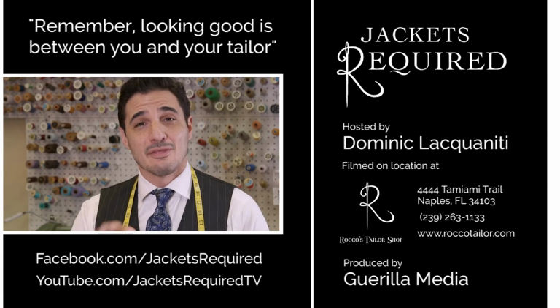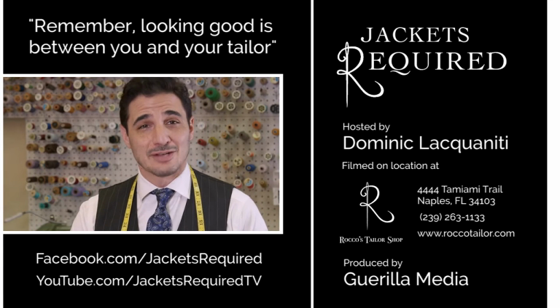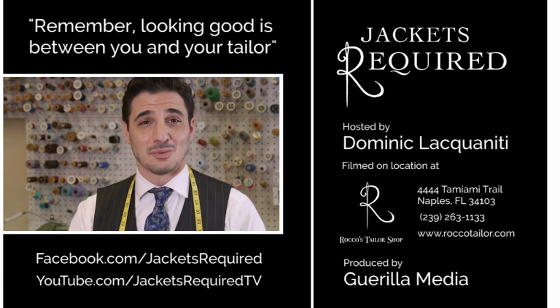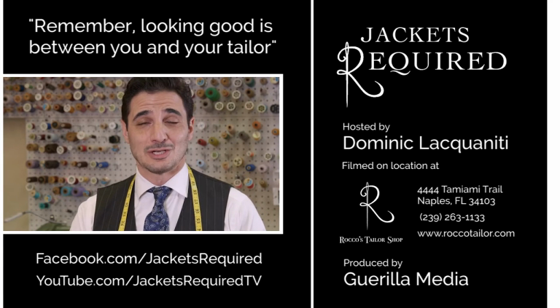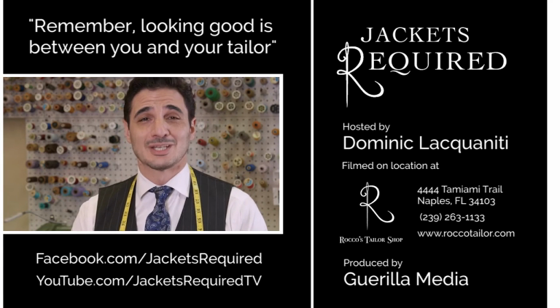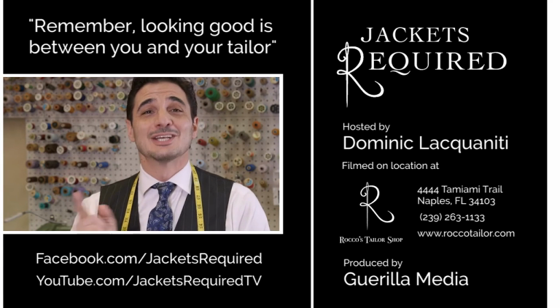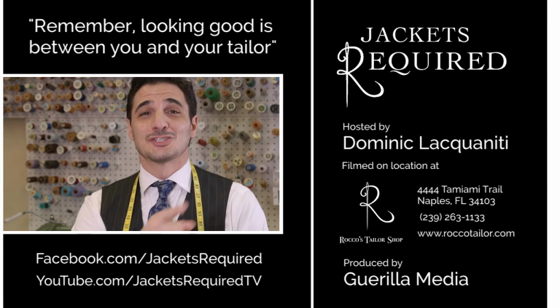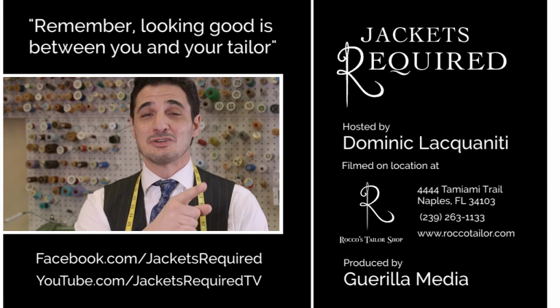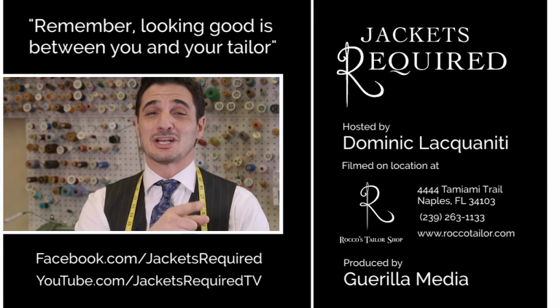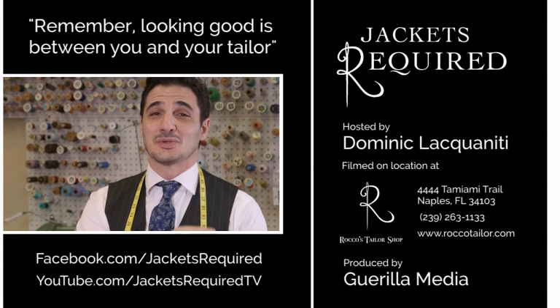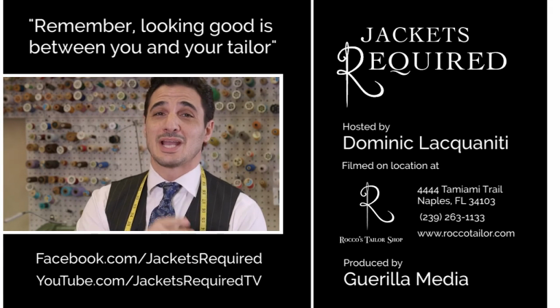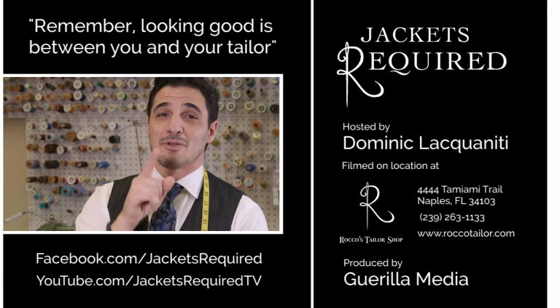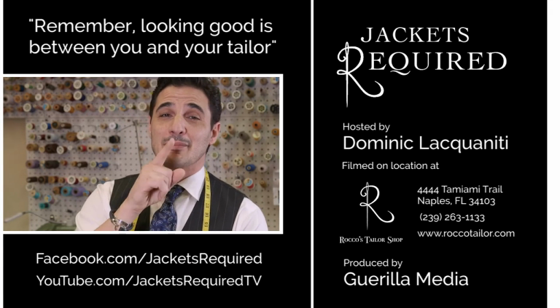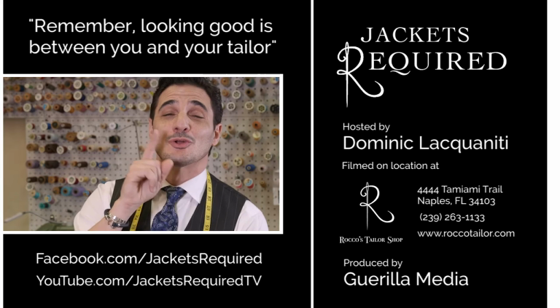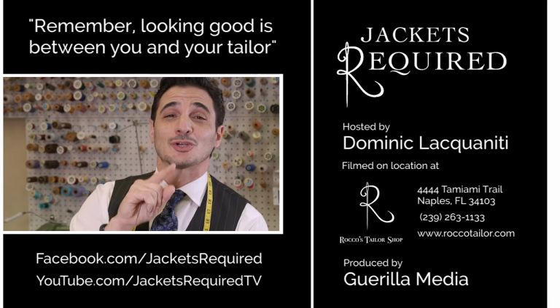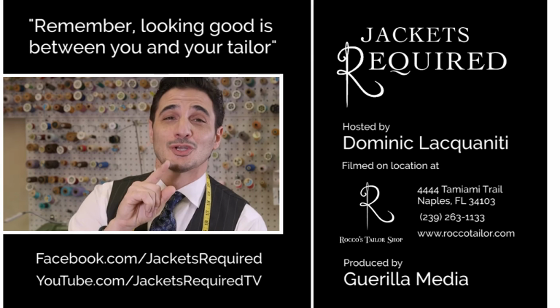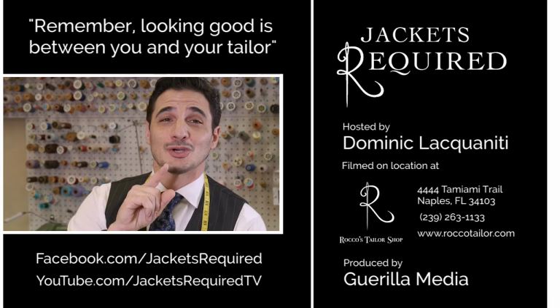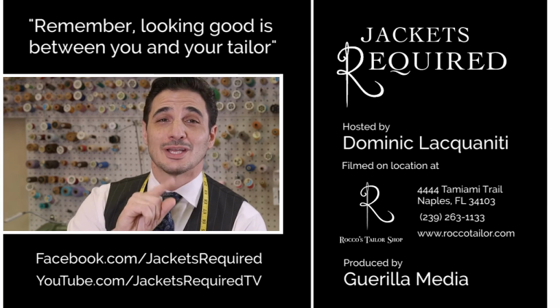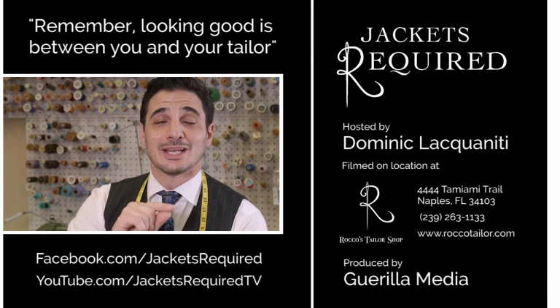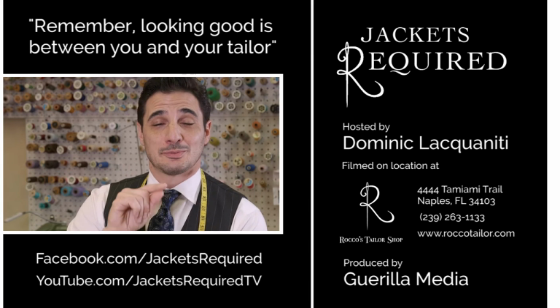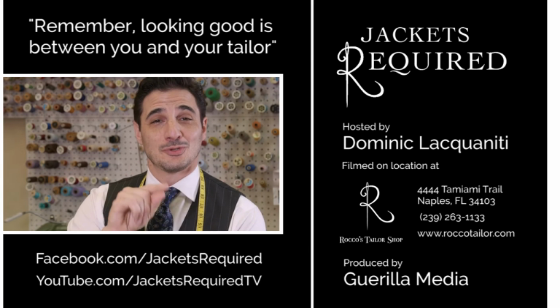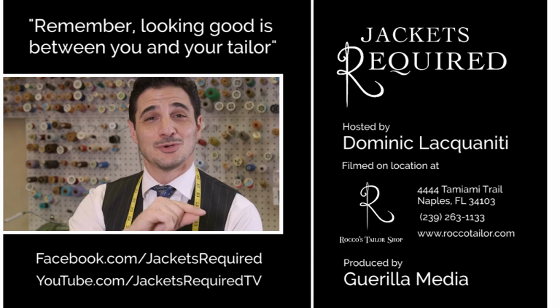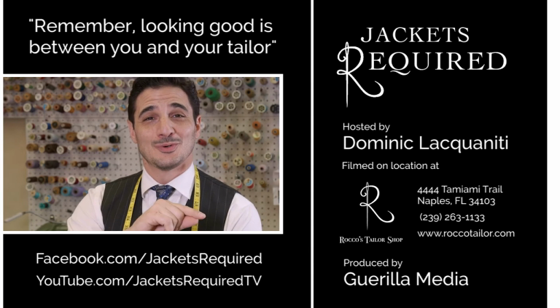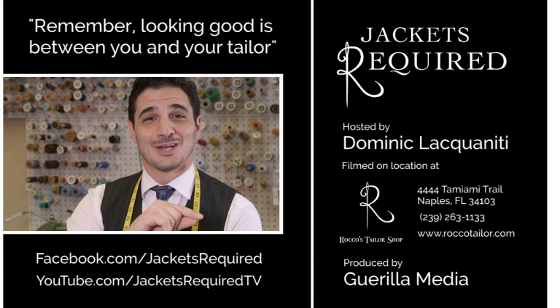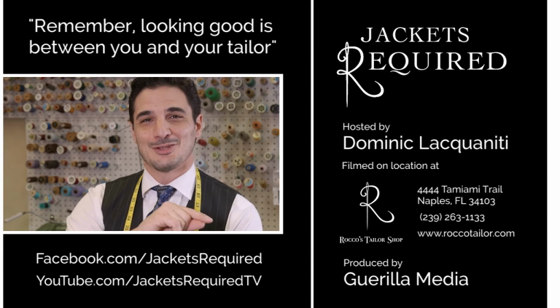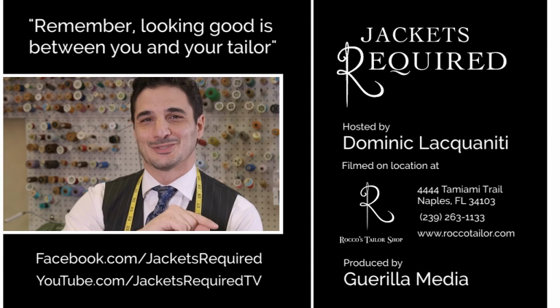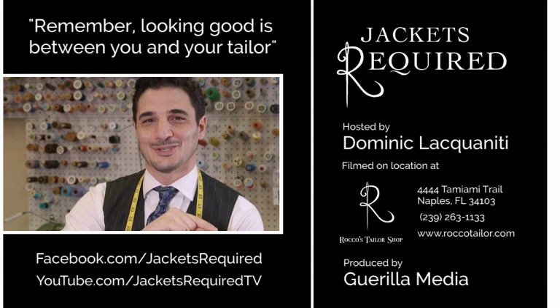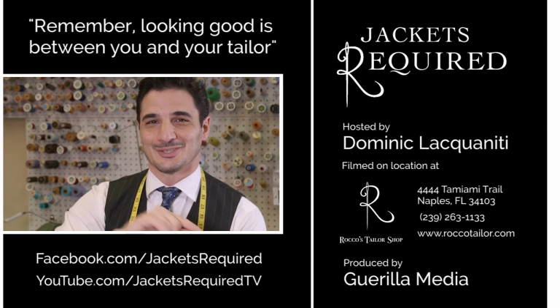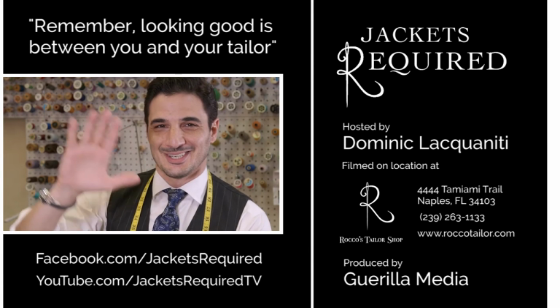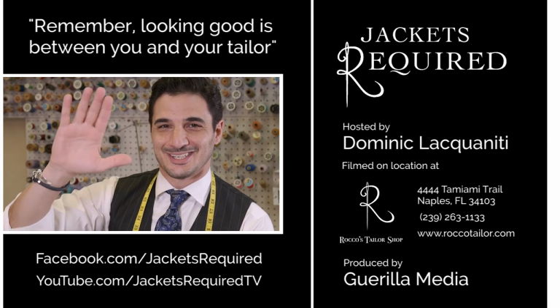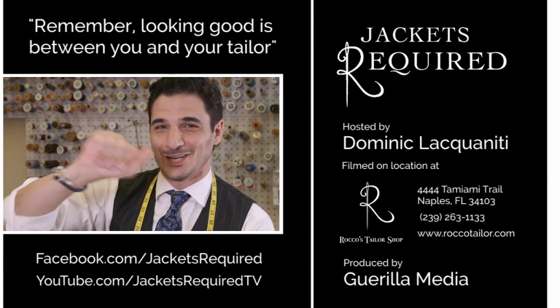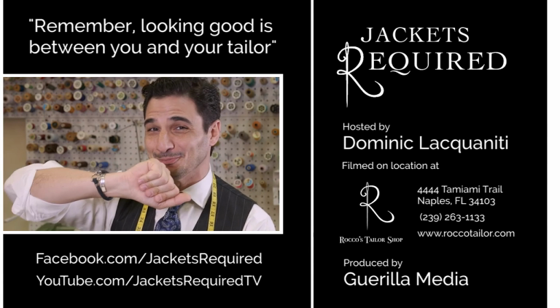Thanks for watching, see you next week, and remember — looking good is between you and your tailor. Ciao!